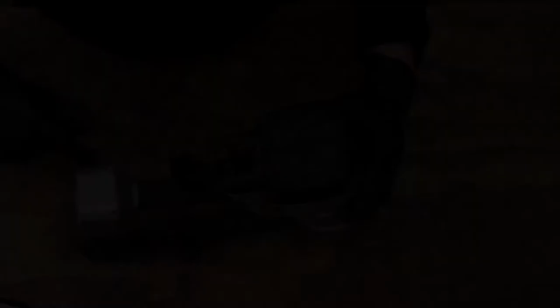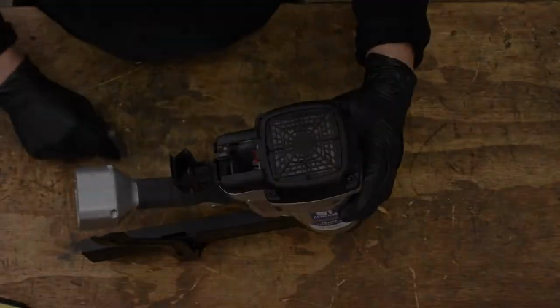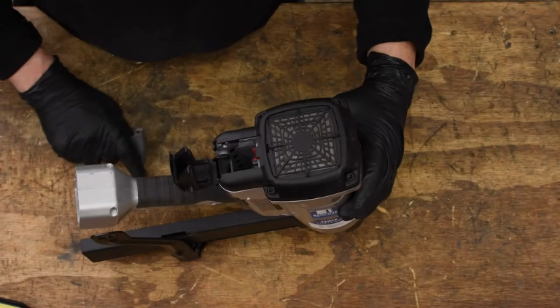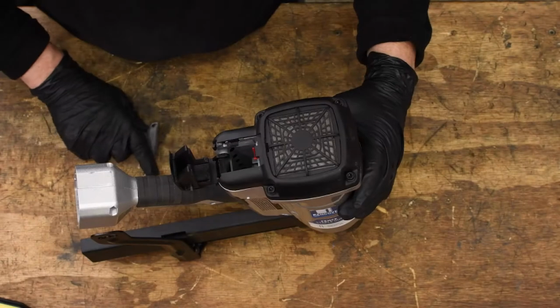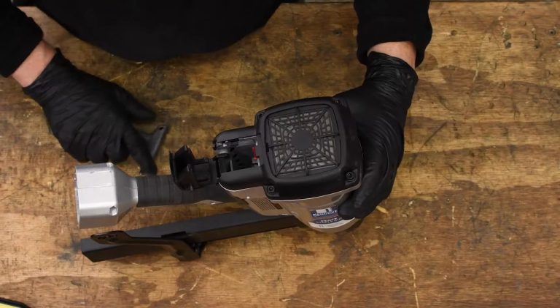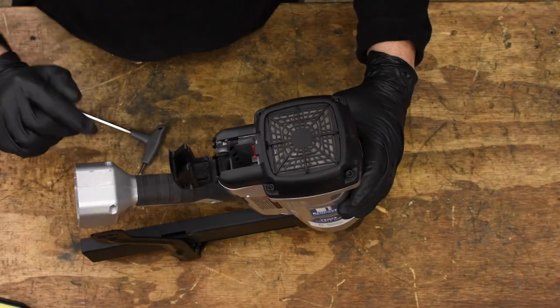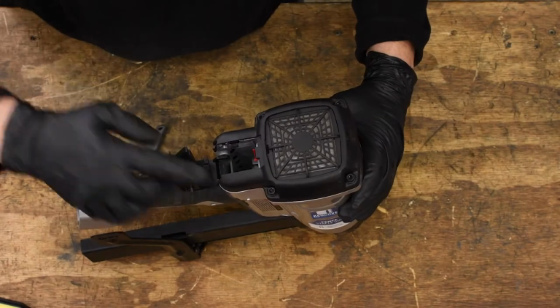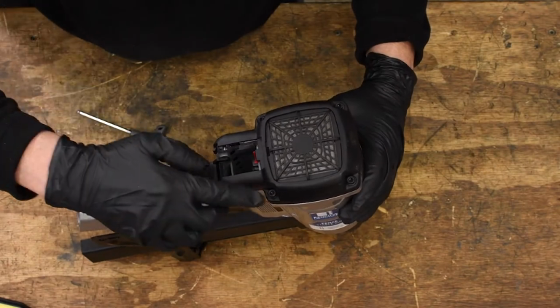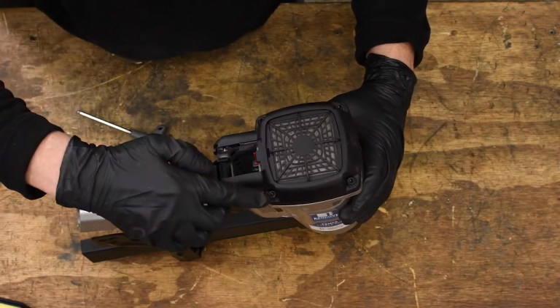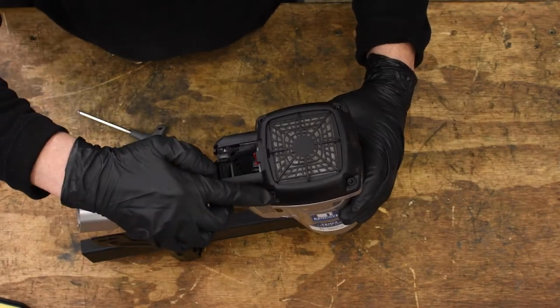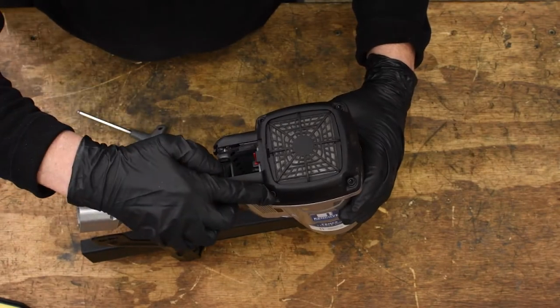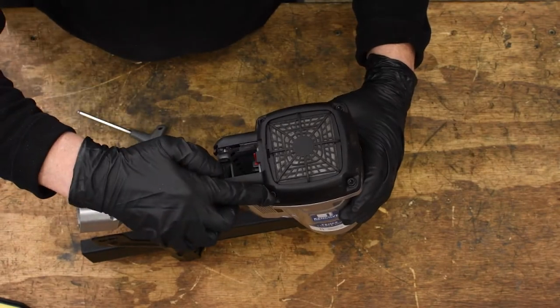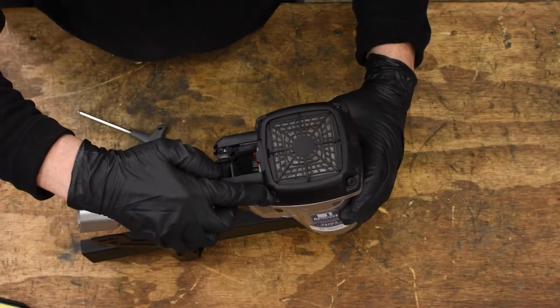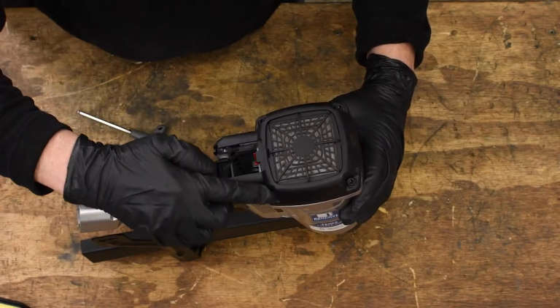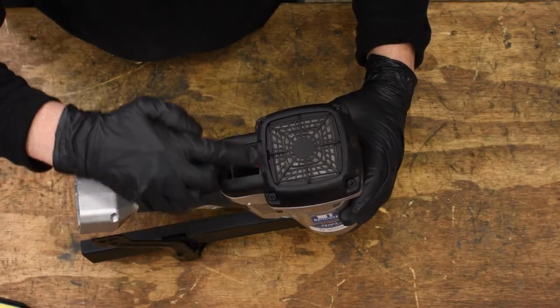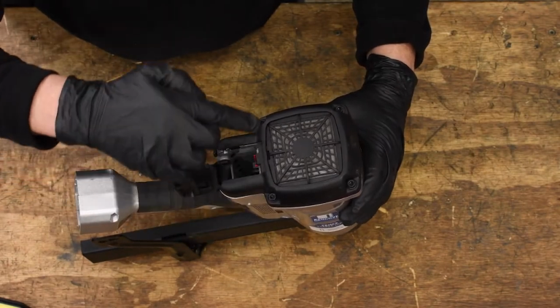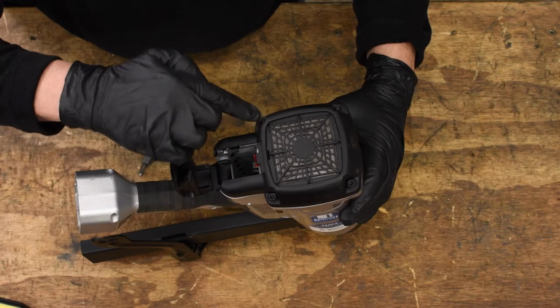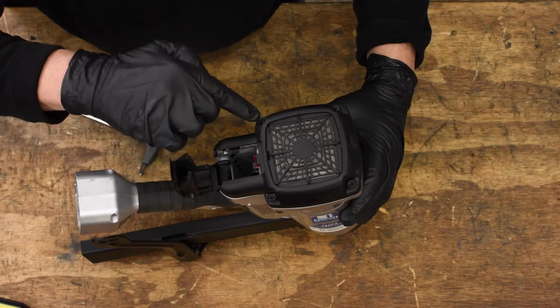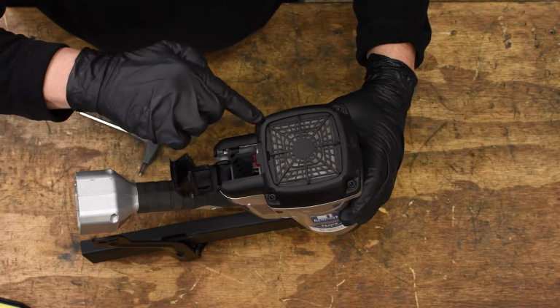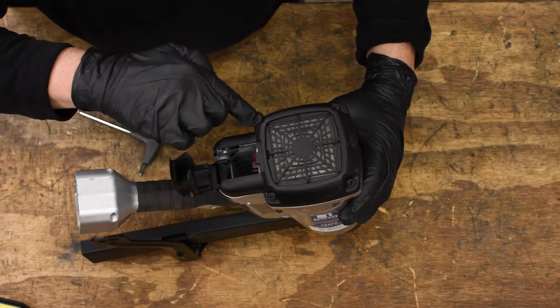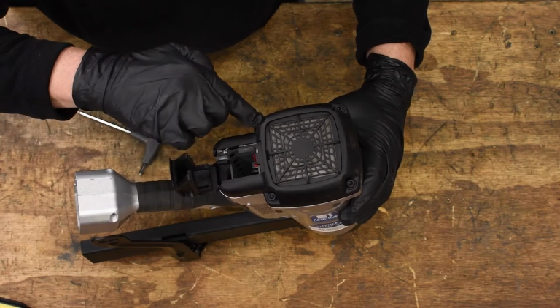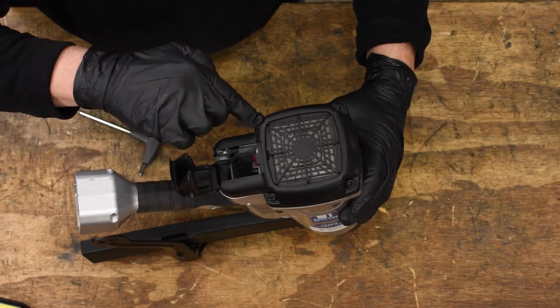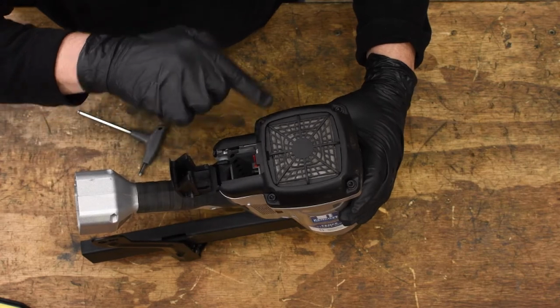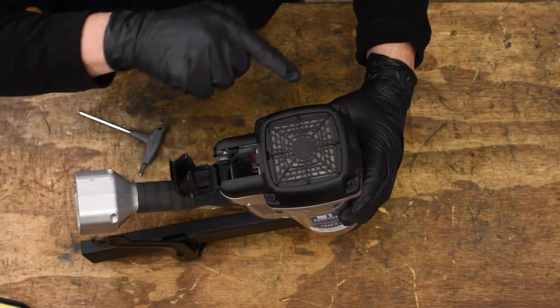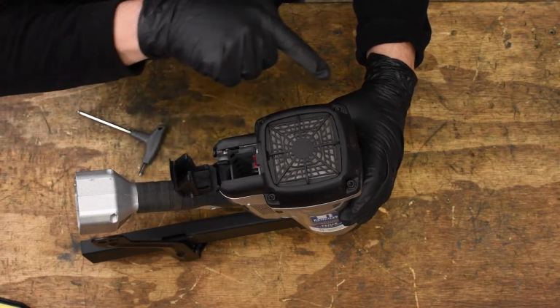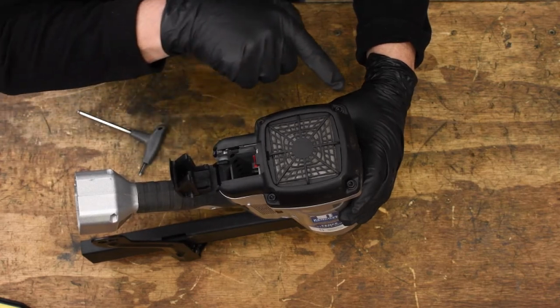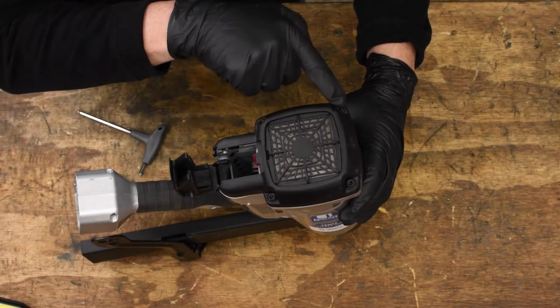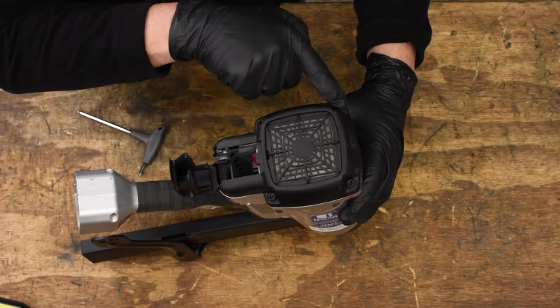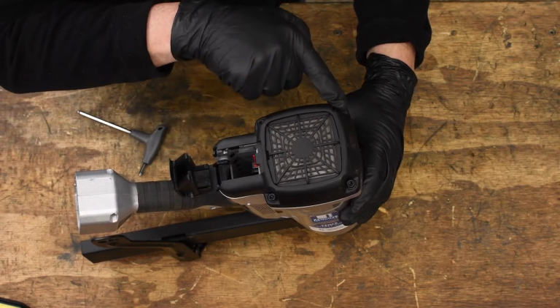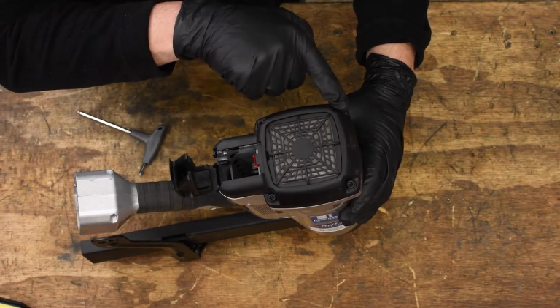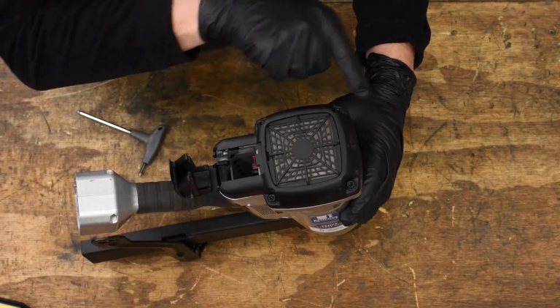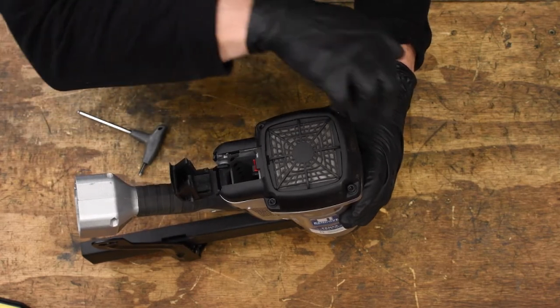Using your 4mm Allen wrench, remove these four screws from the filter cap and then remove it.